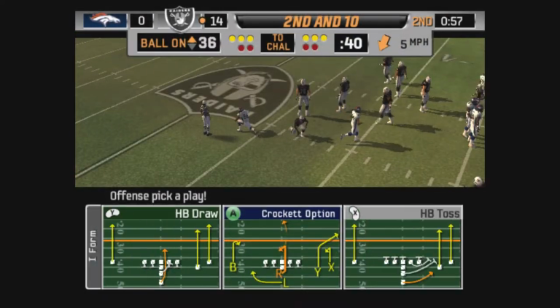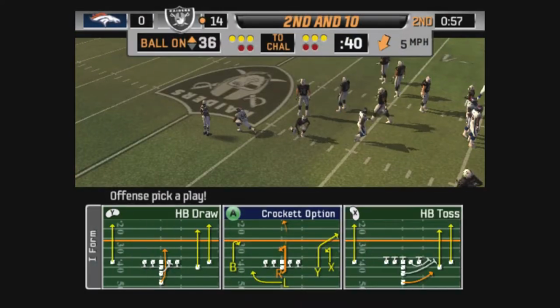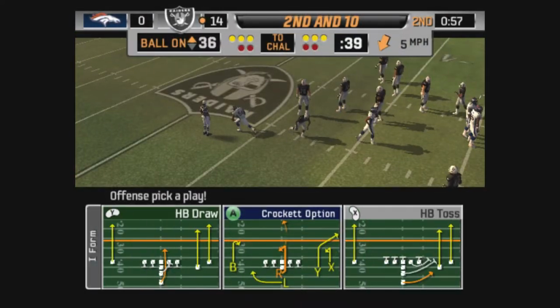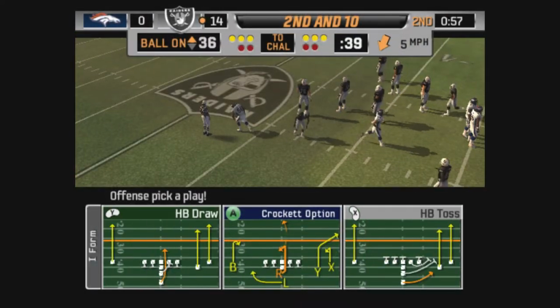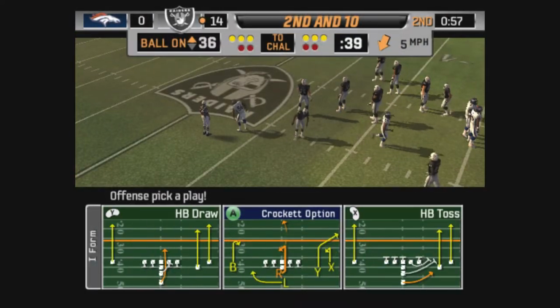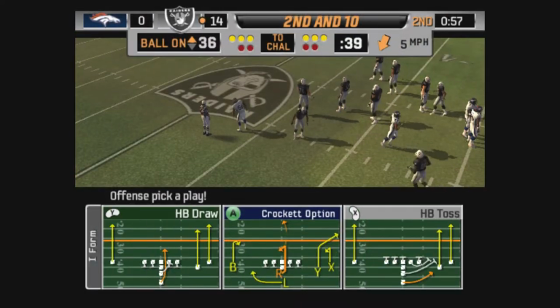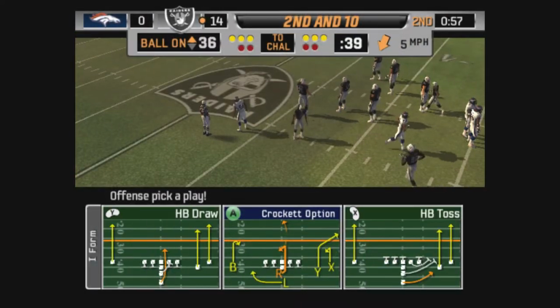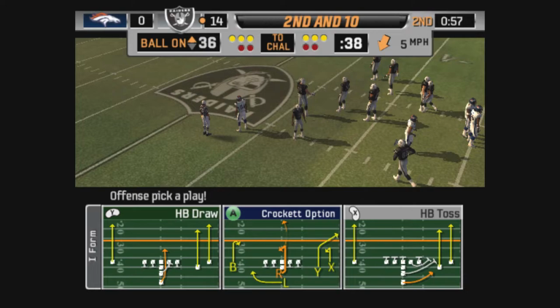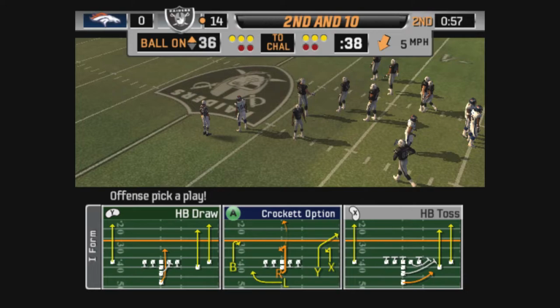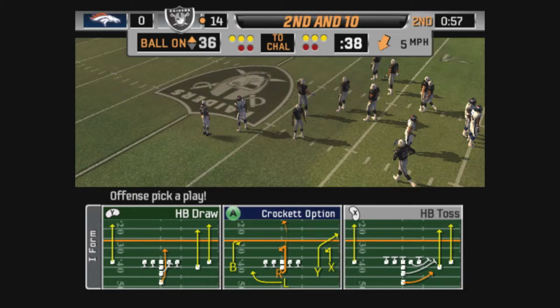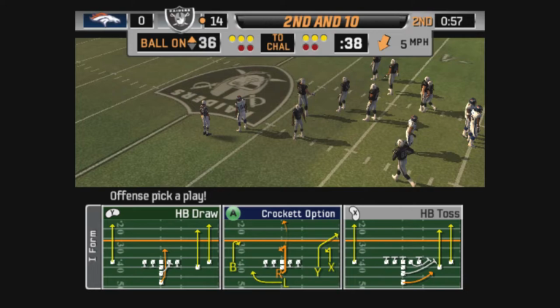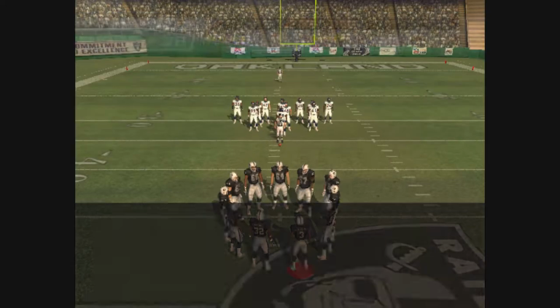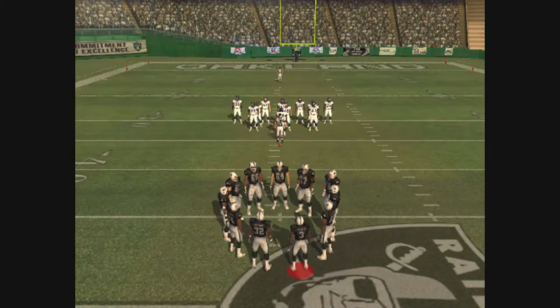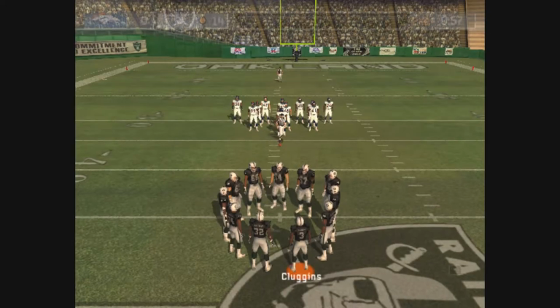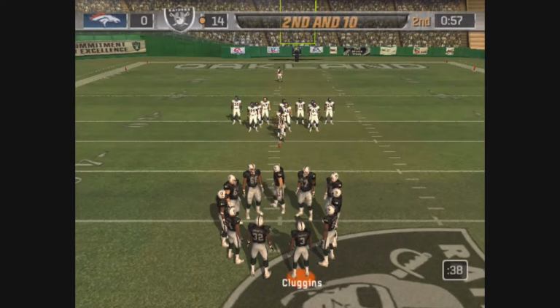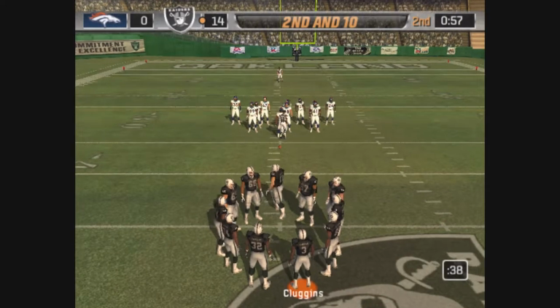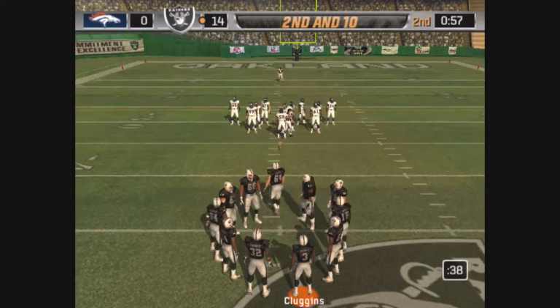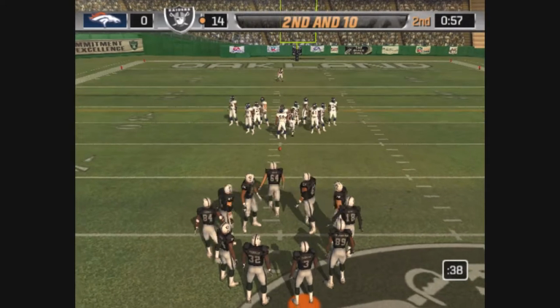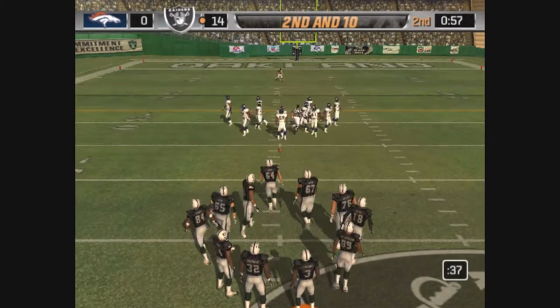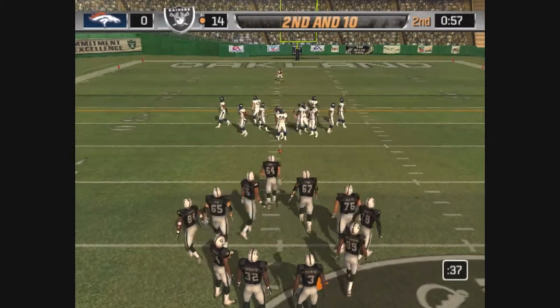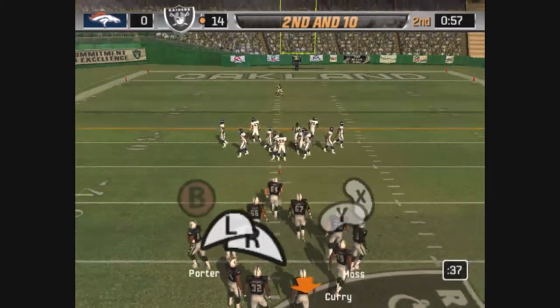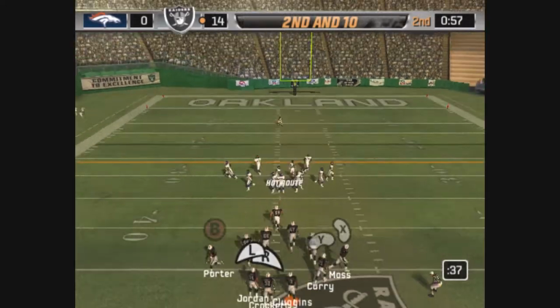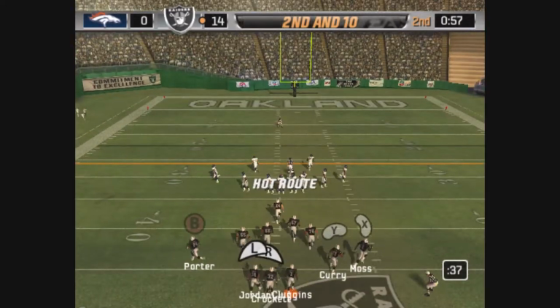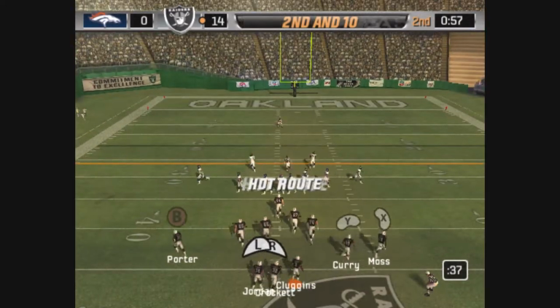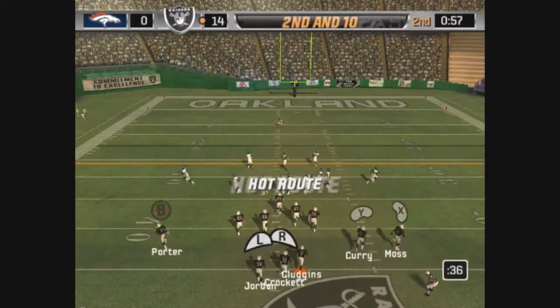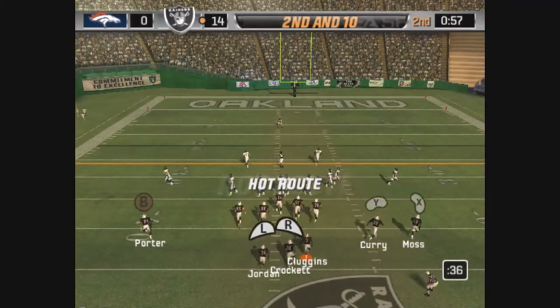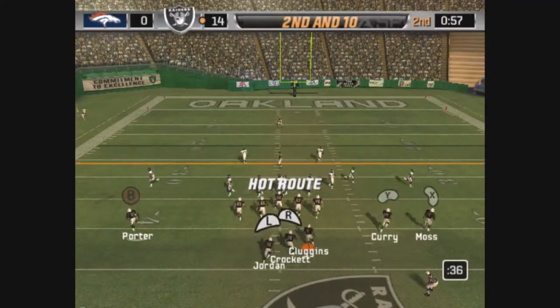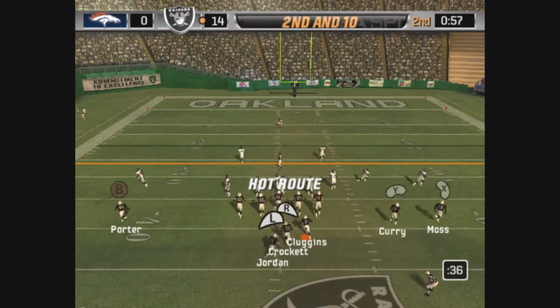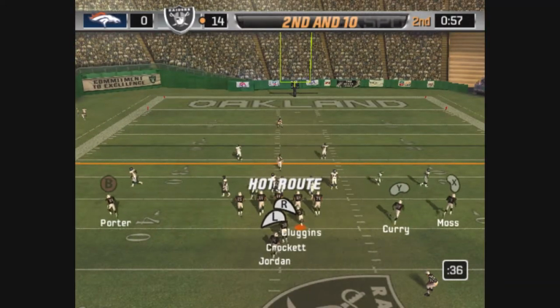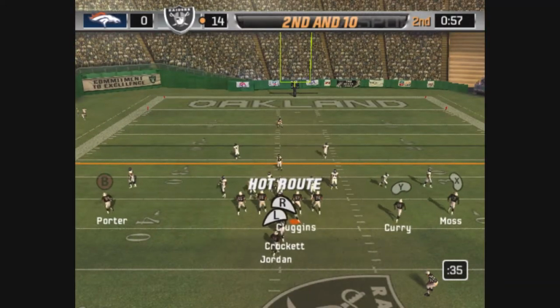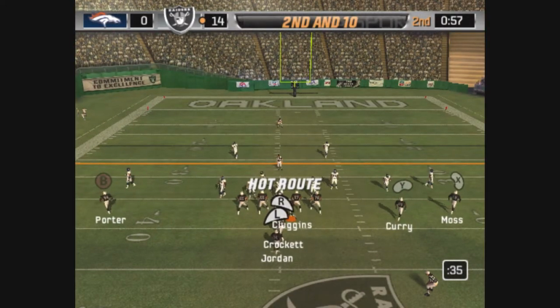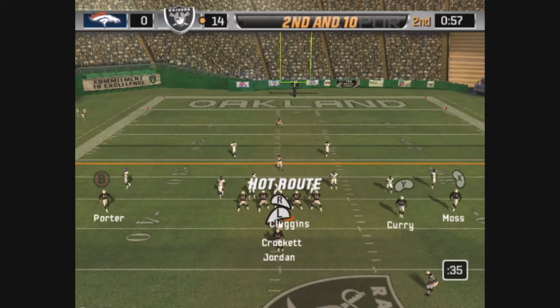Be patient out there. When you see an opportunity, that's when you attack. But don't force it.